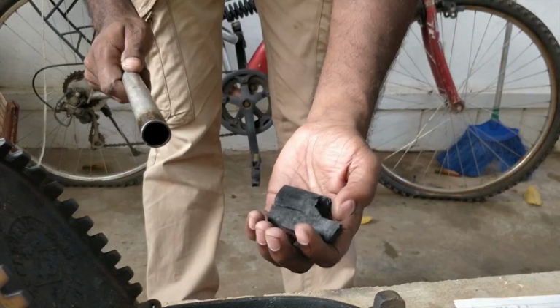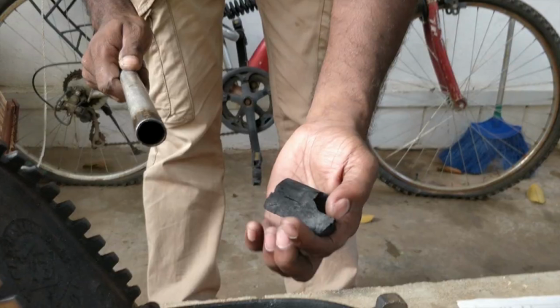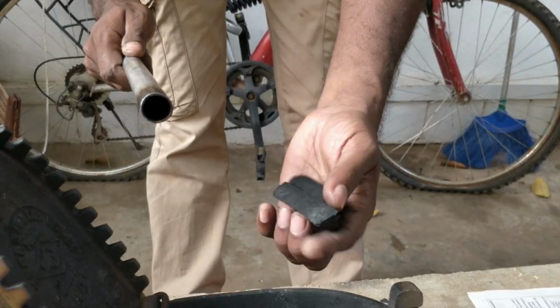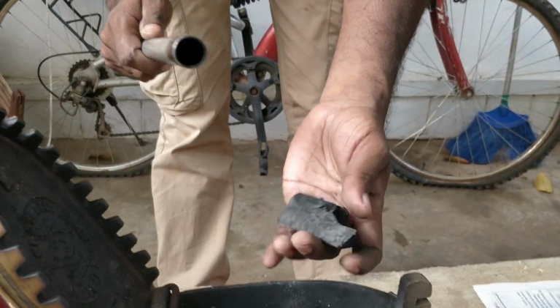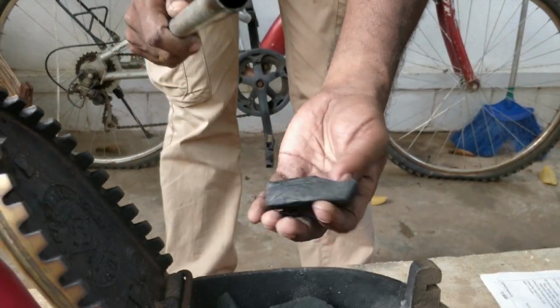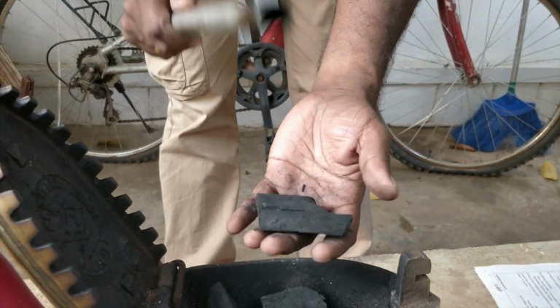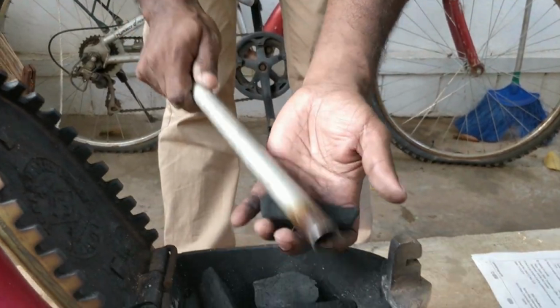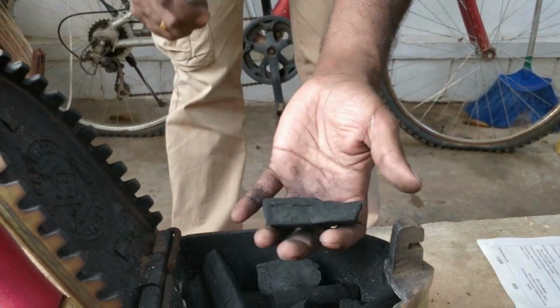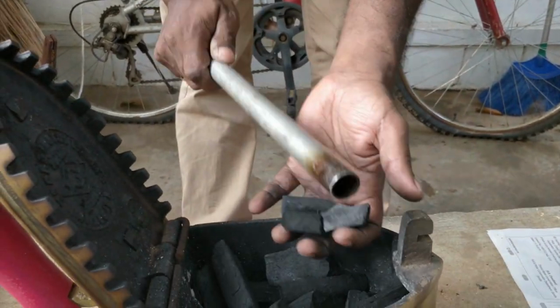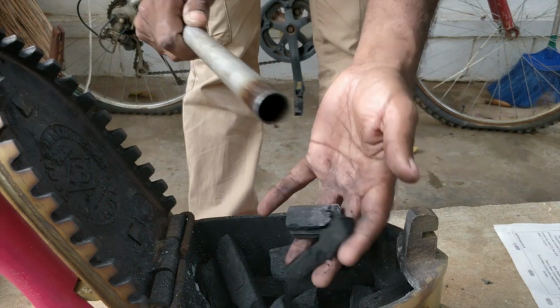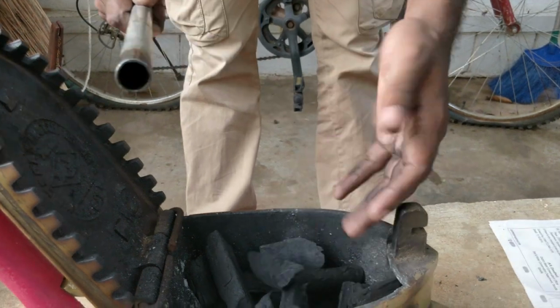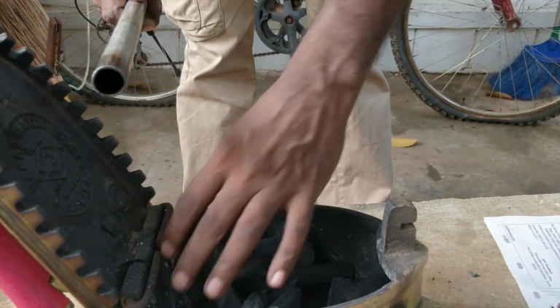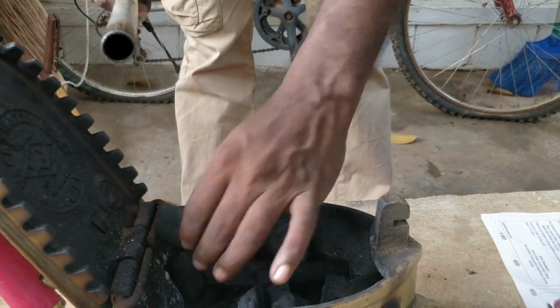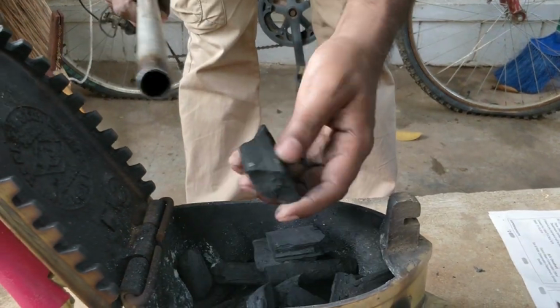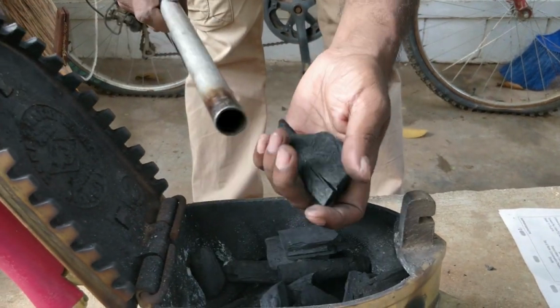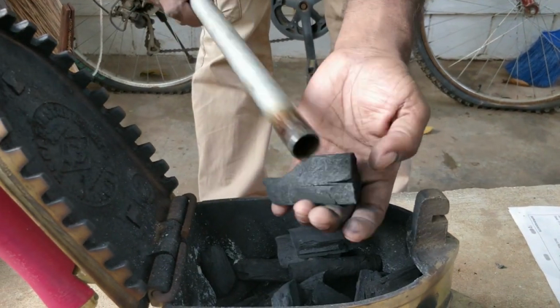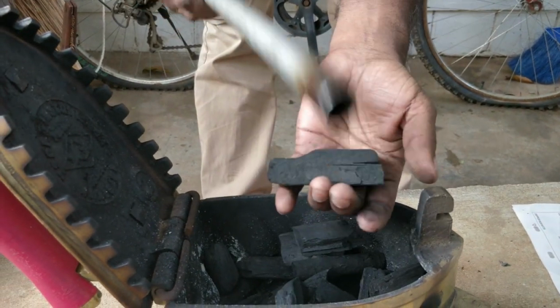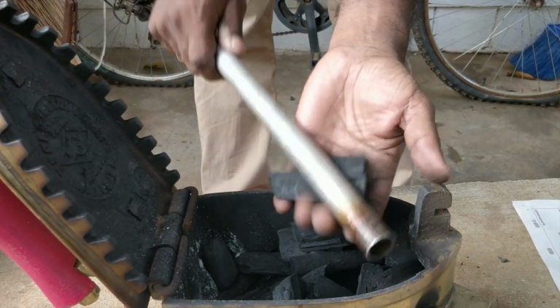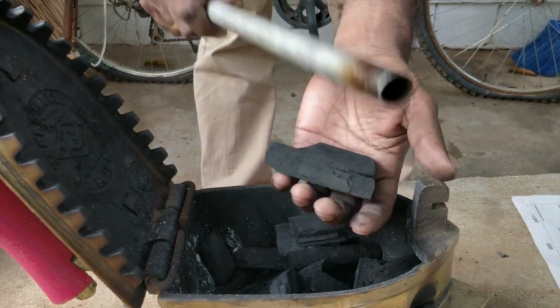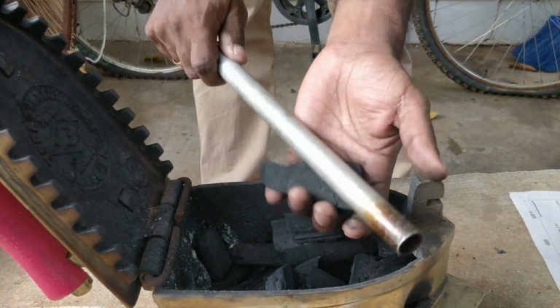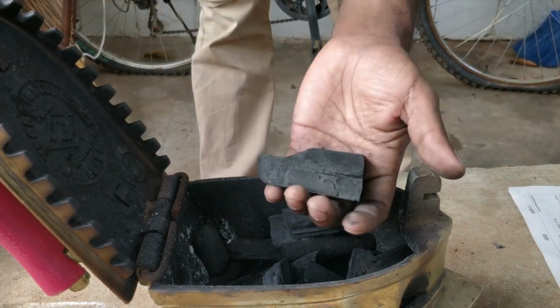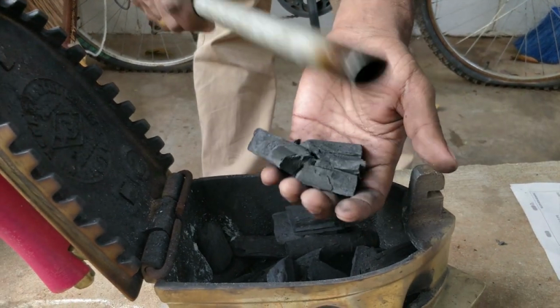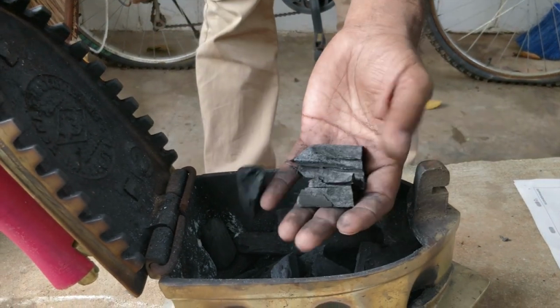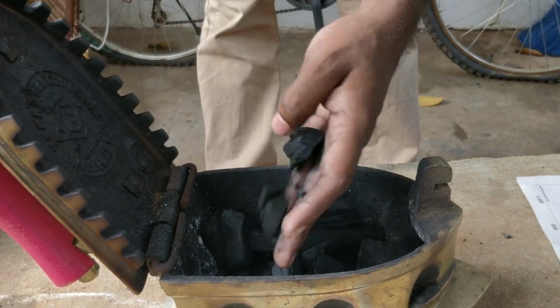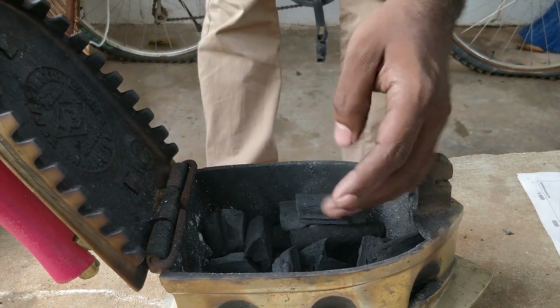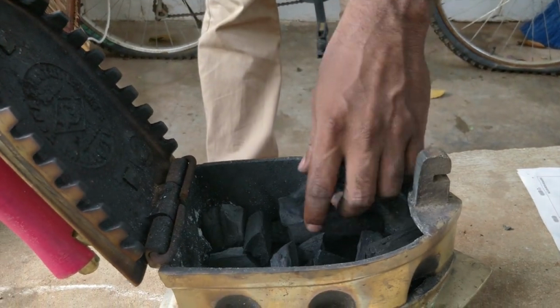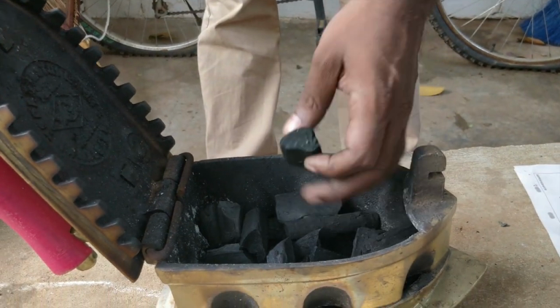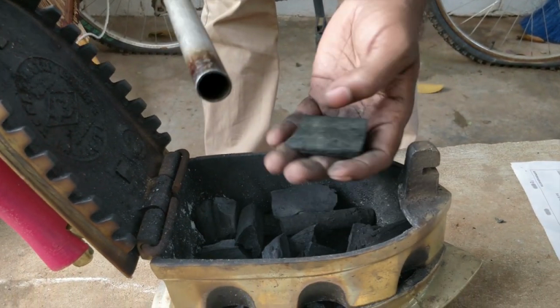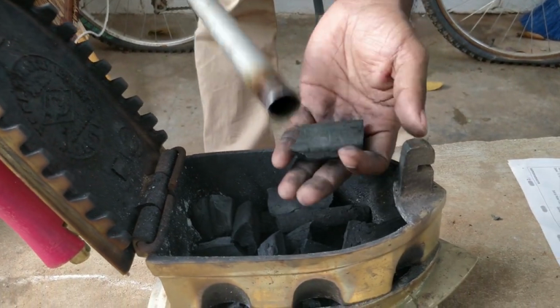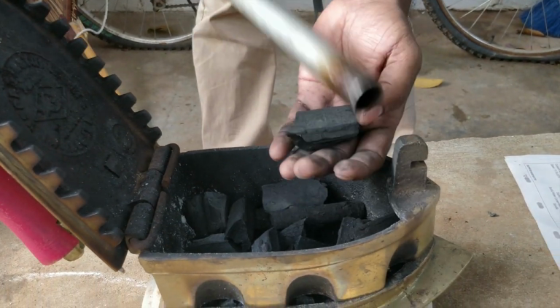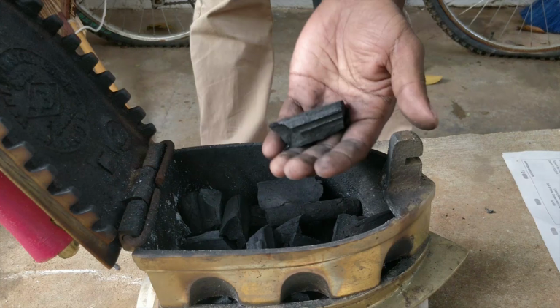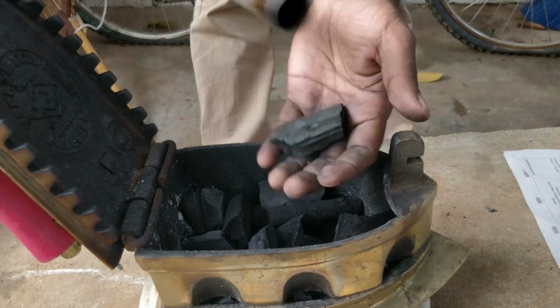I am breaking the charcoal into smaller pieces and laying it inside the iron. A gentle tap with the metal tube makes everything much easier.